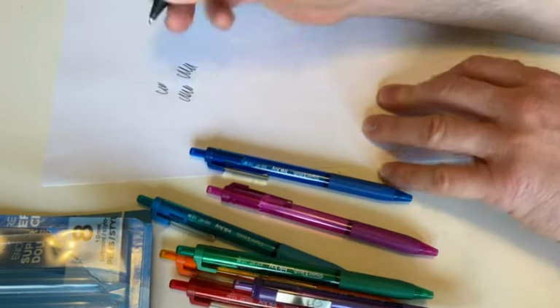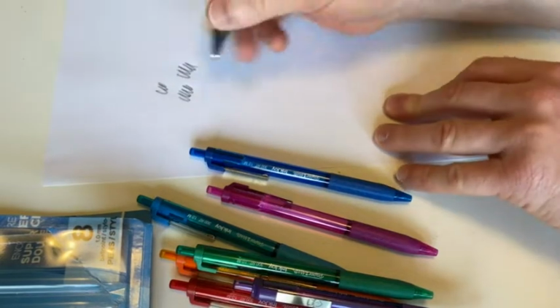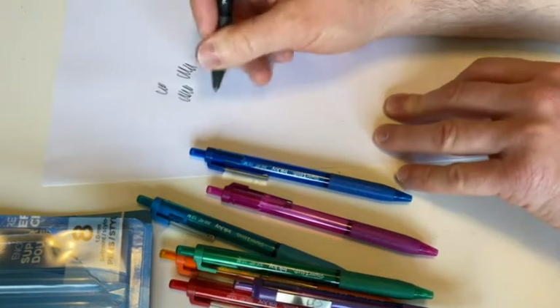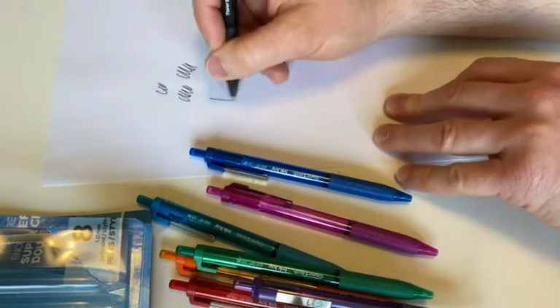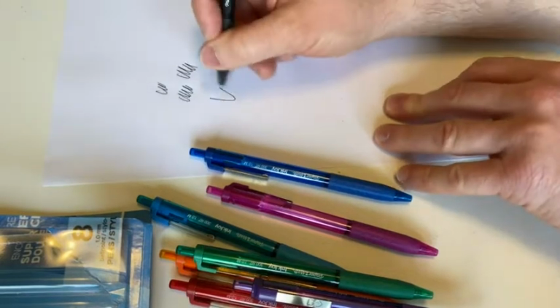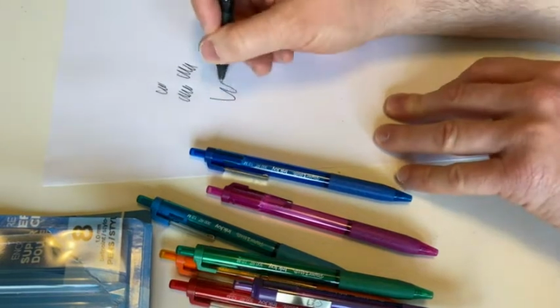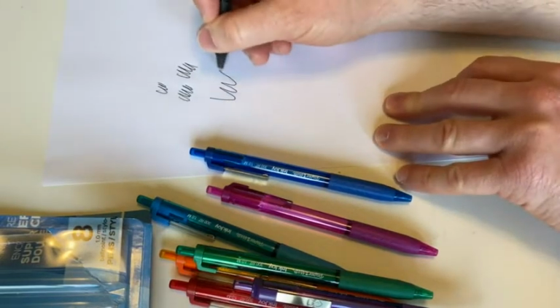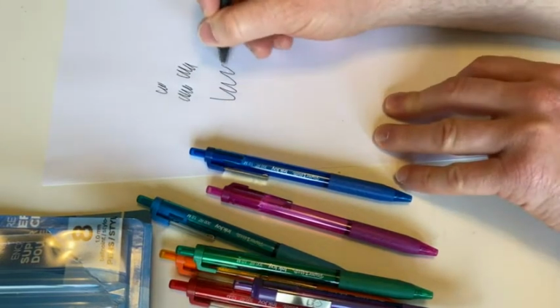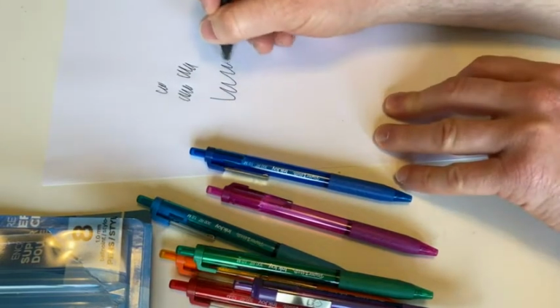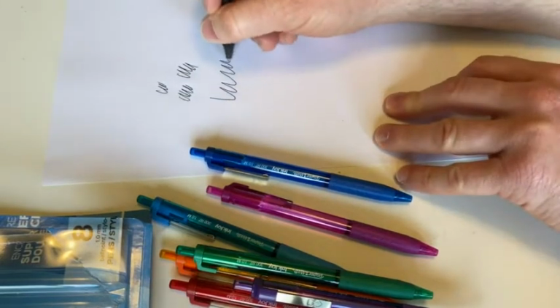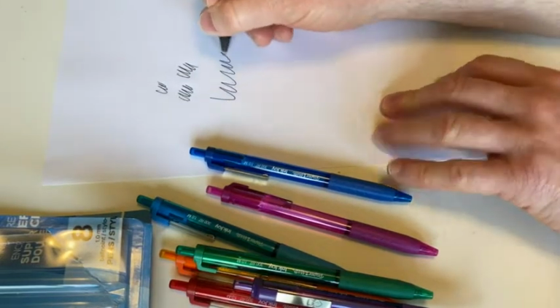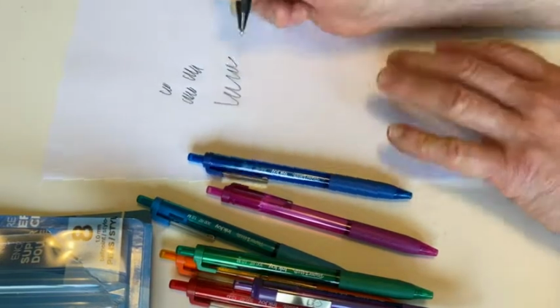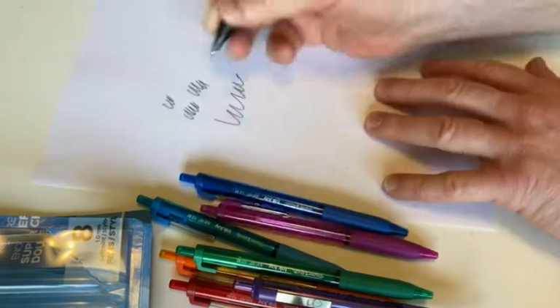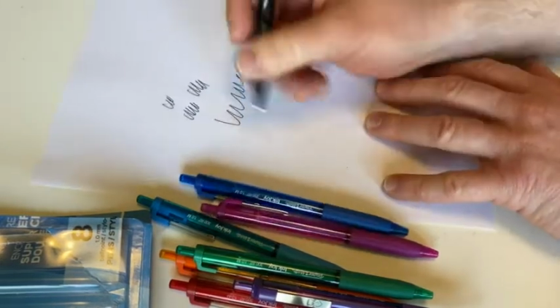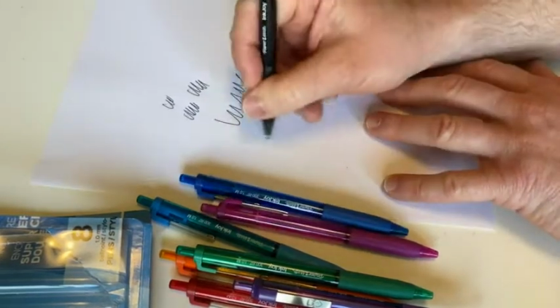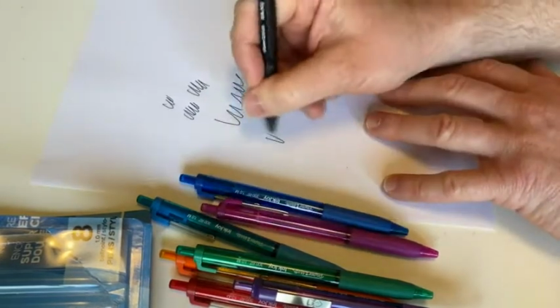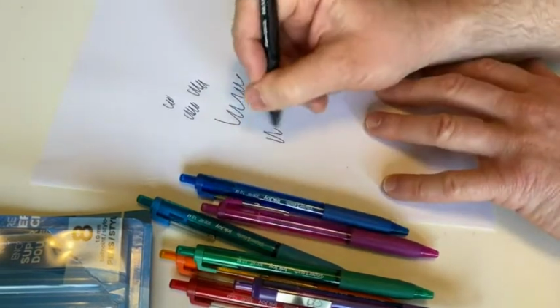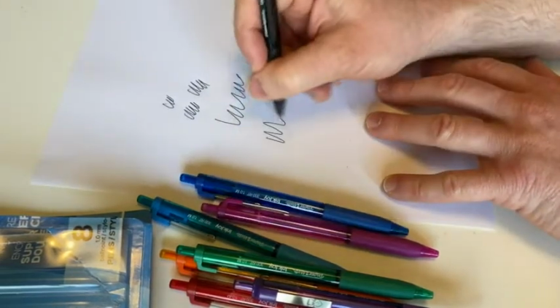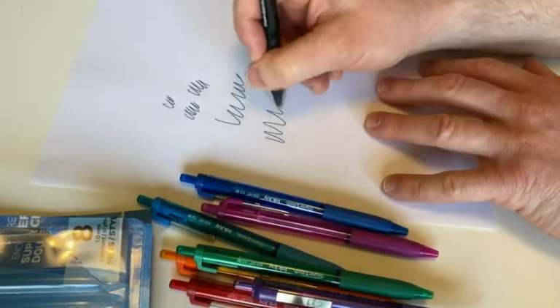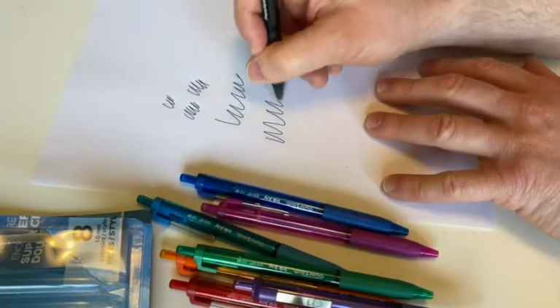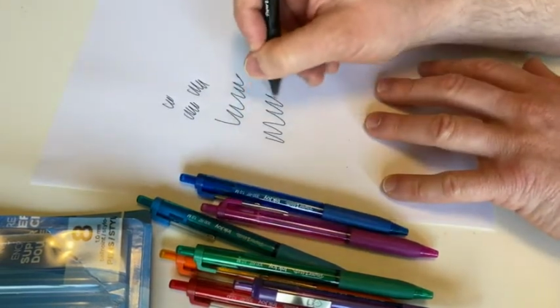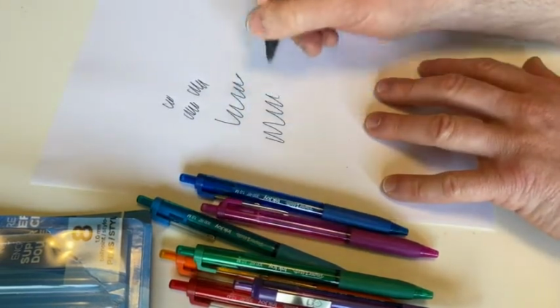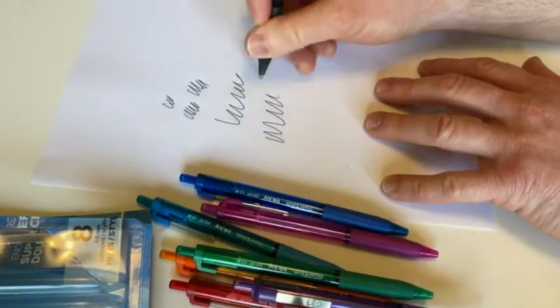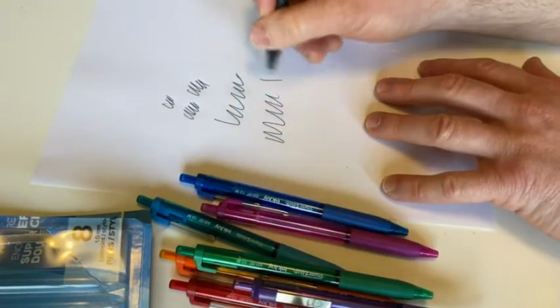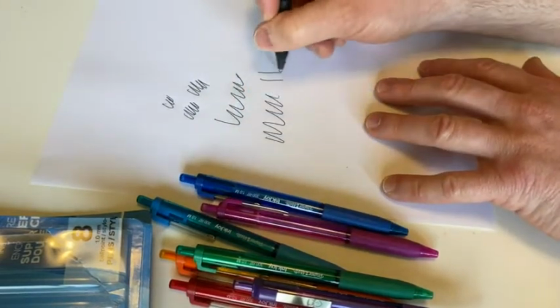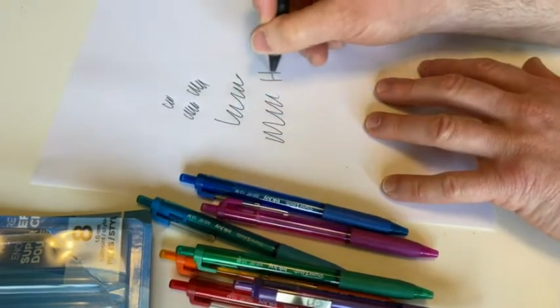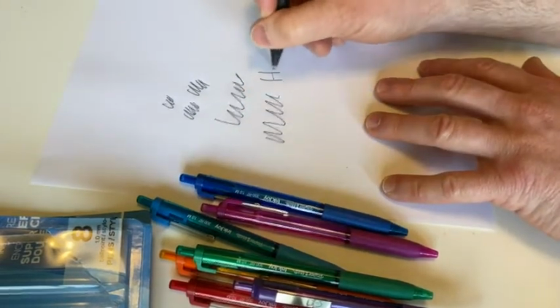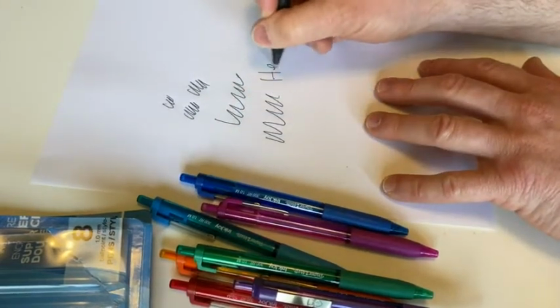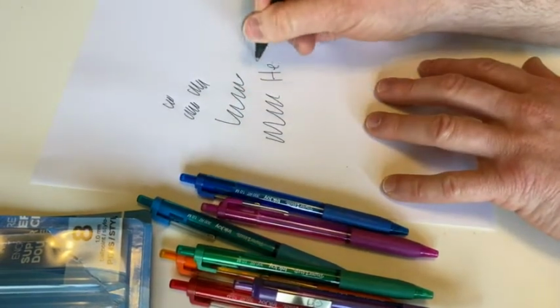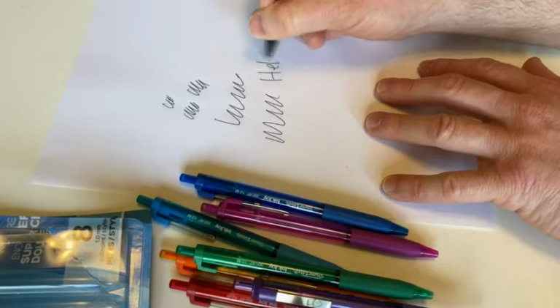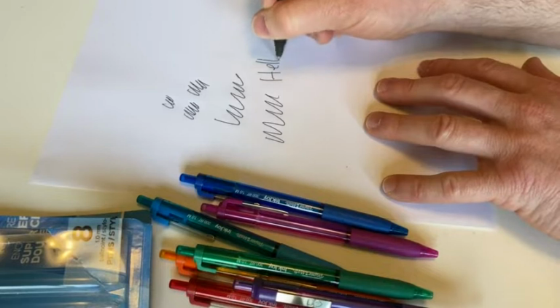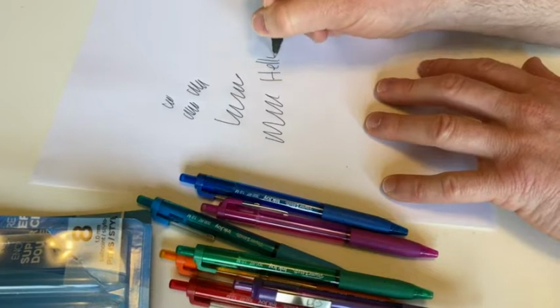So far the writing quality seems okay — pretty good.